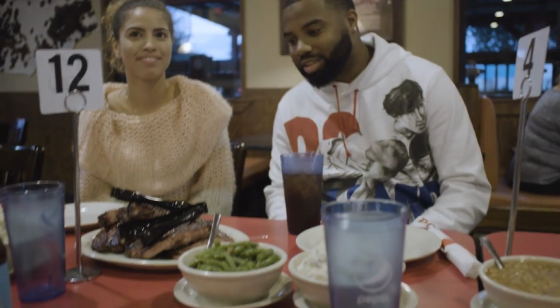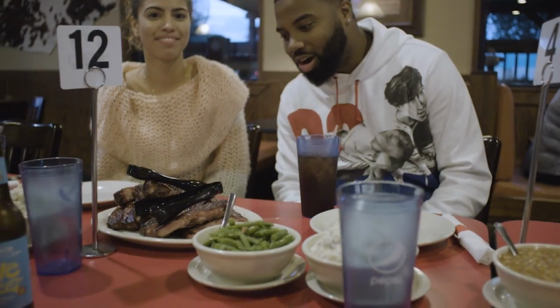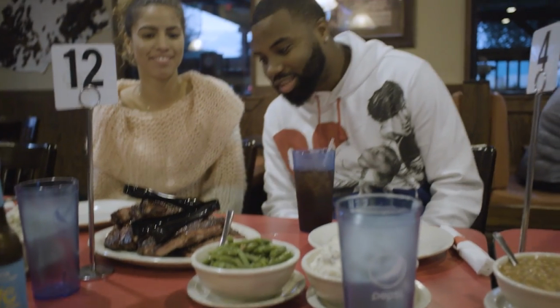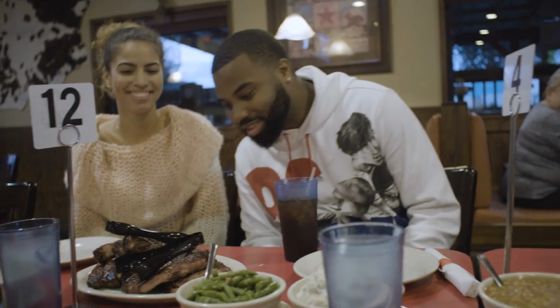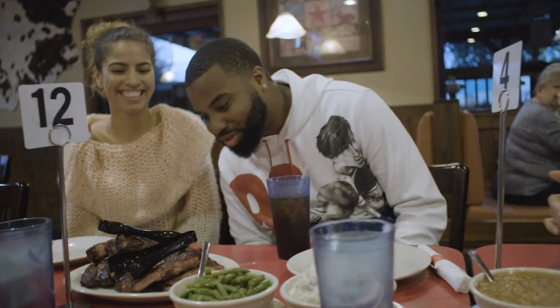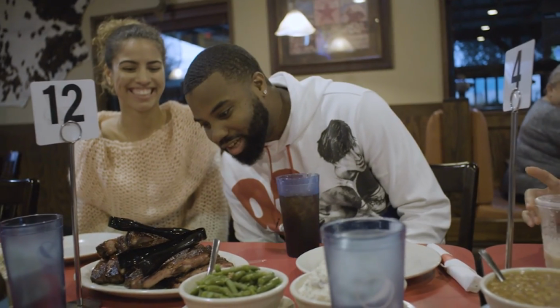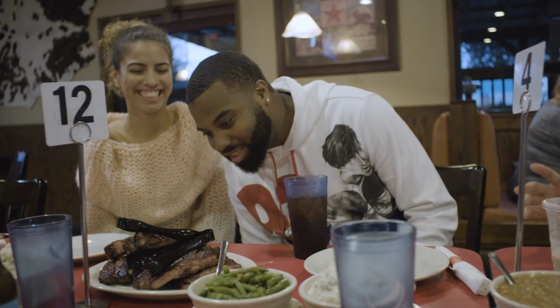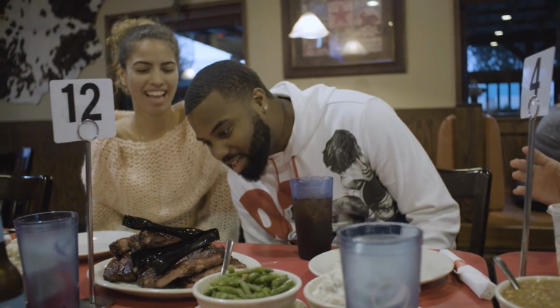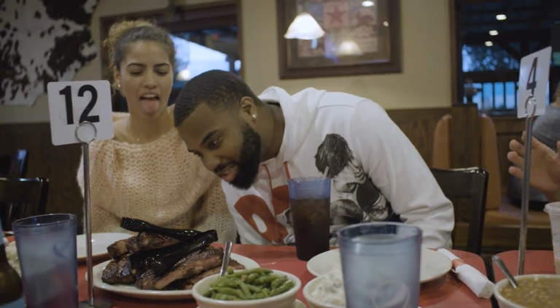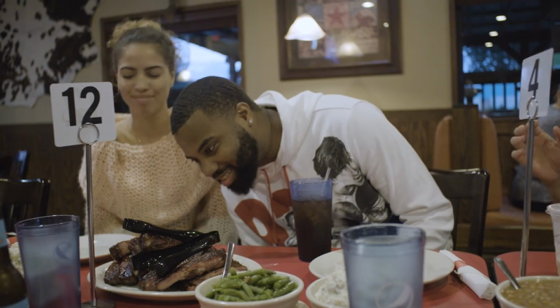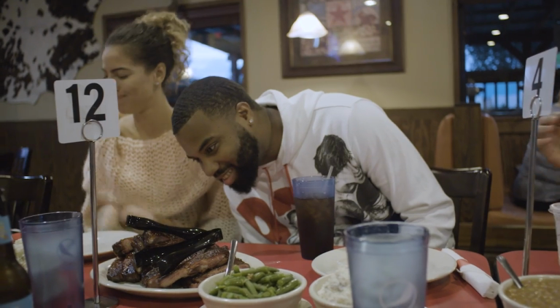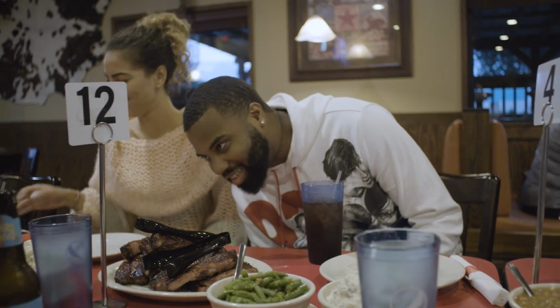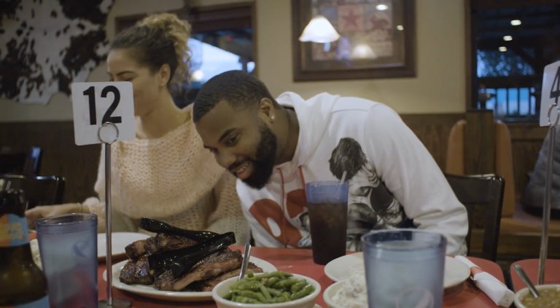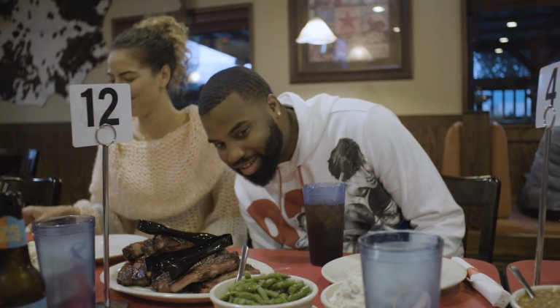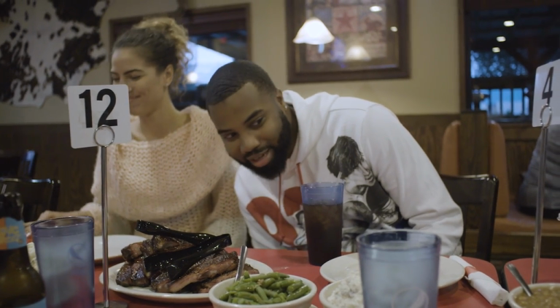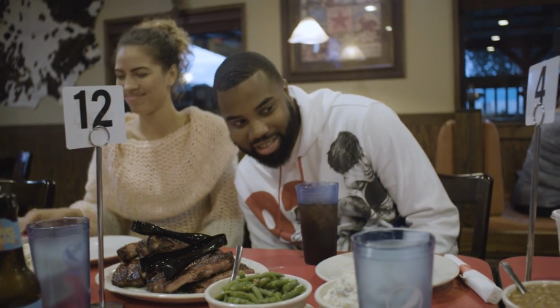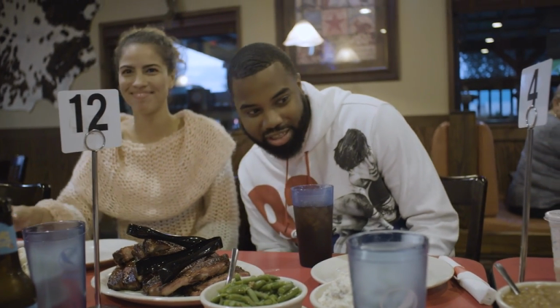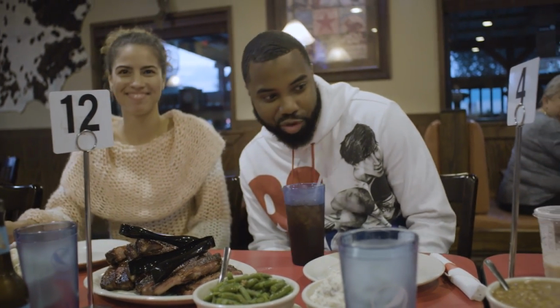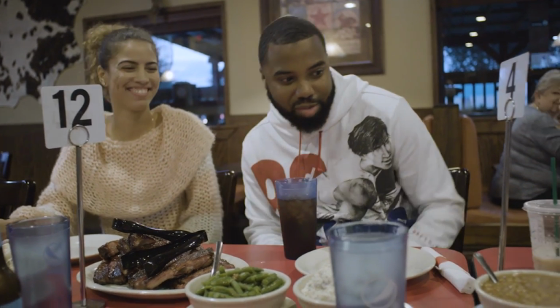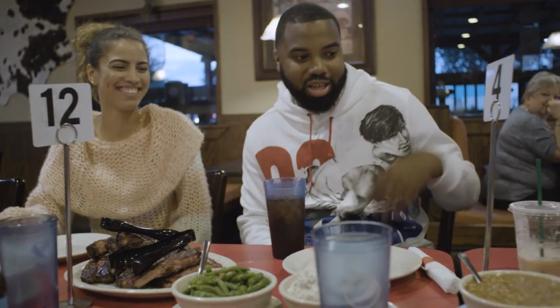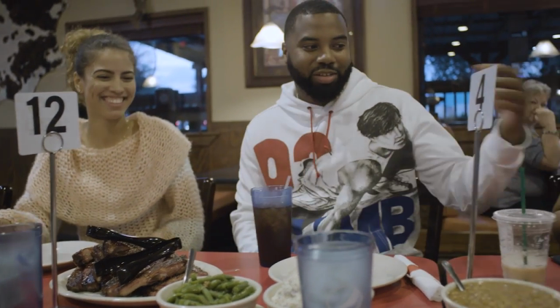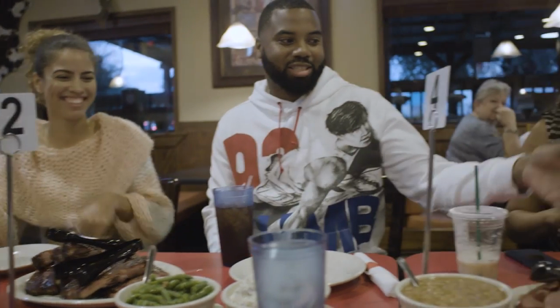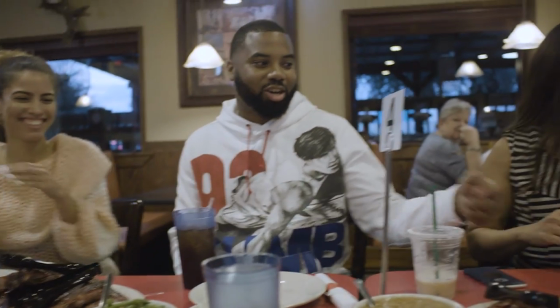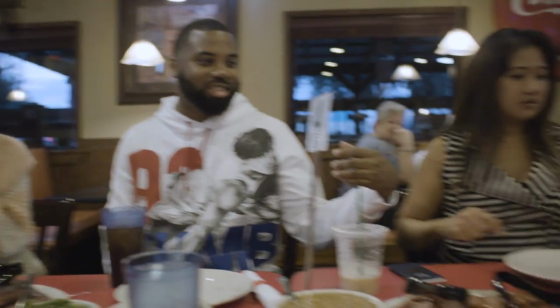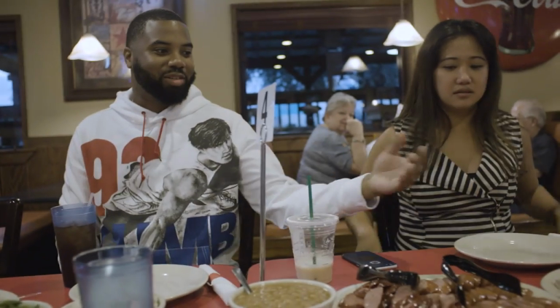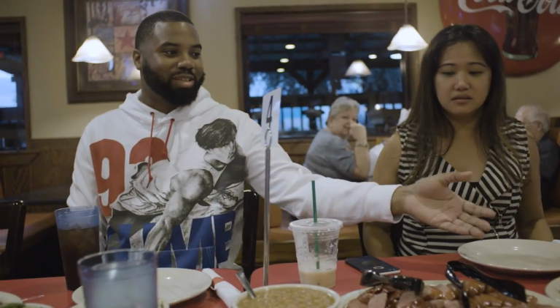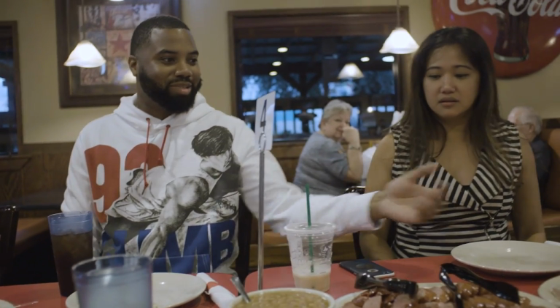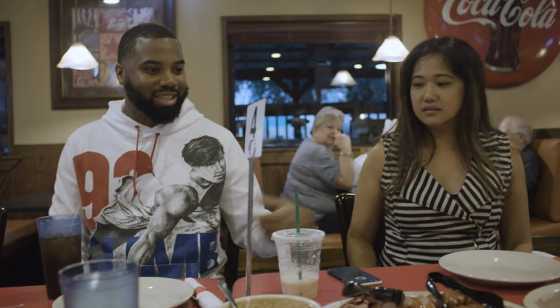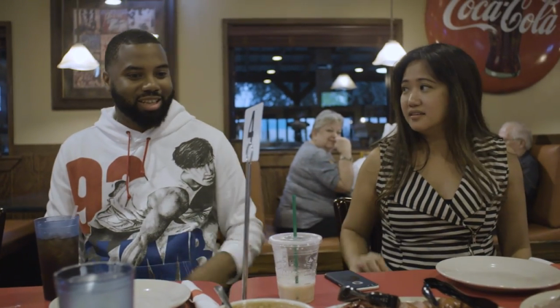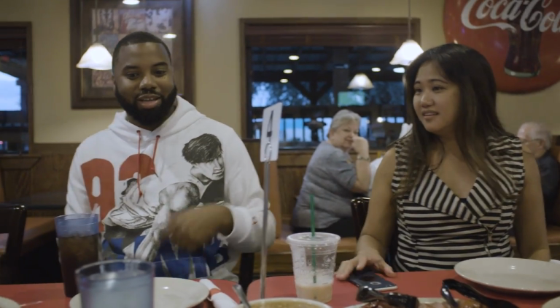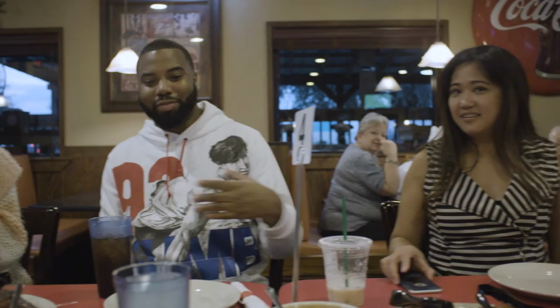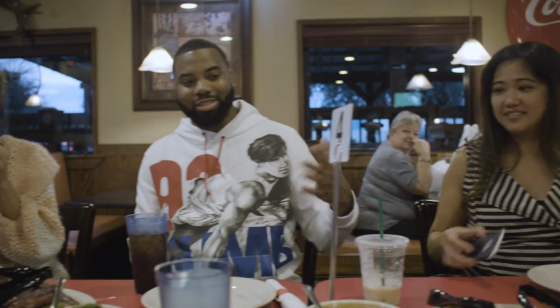That's awesome. Look at these ribs. It's just amazing. We got the ribs, we got the sausage, we got the brisket, we got the veggies.